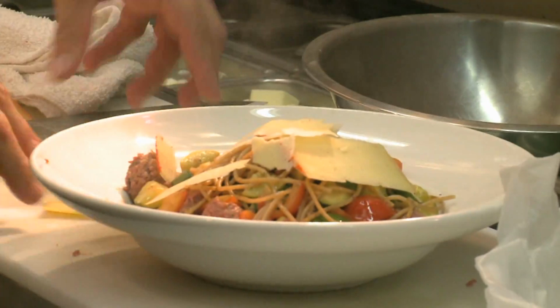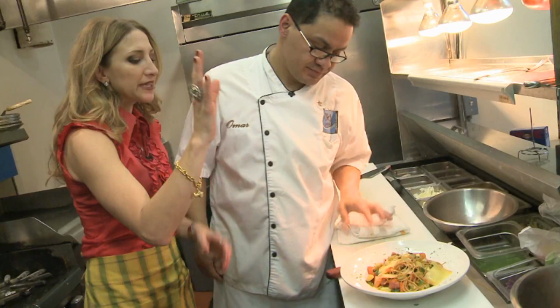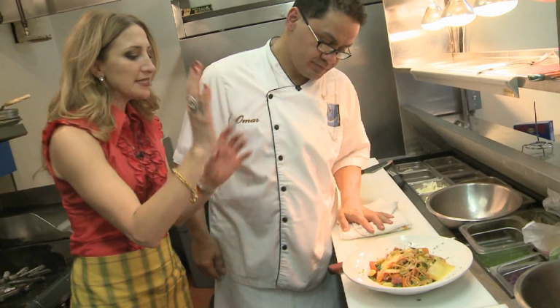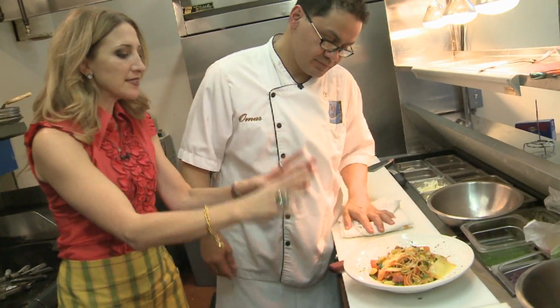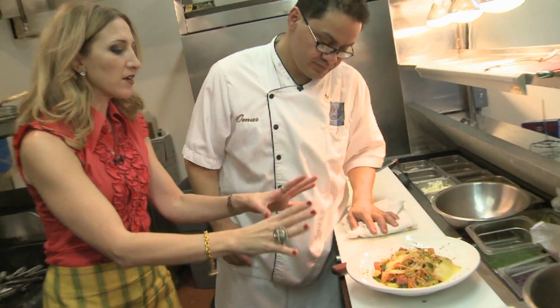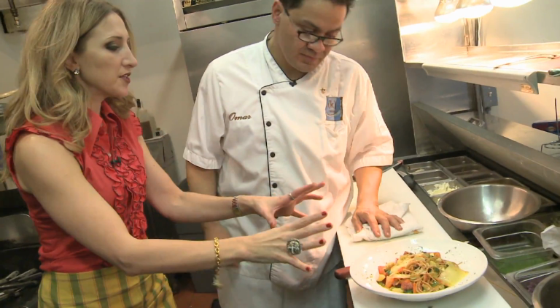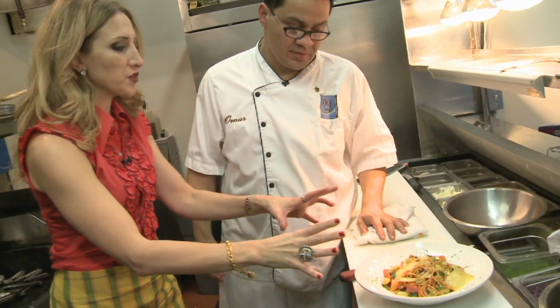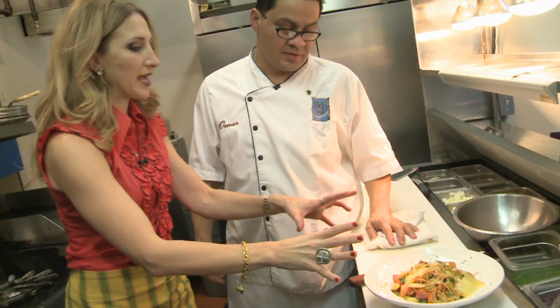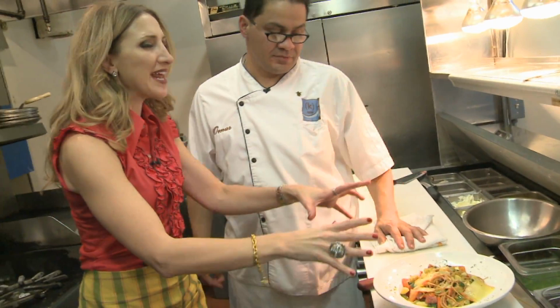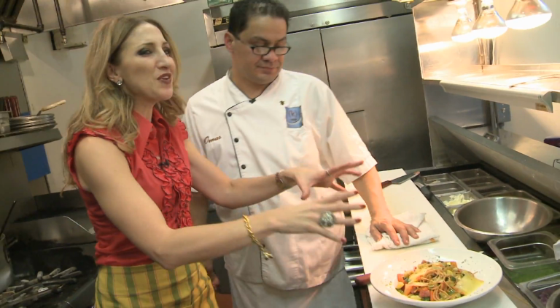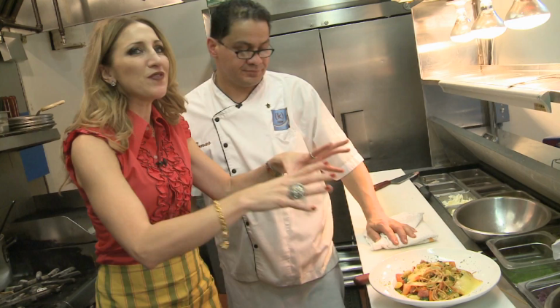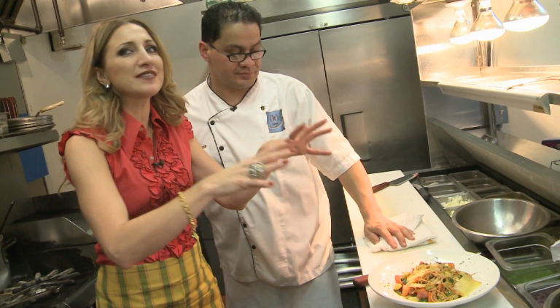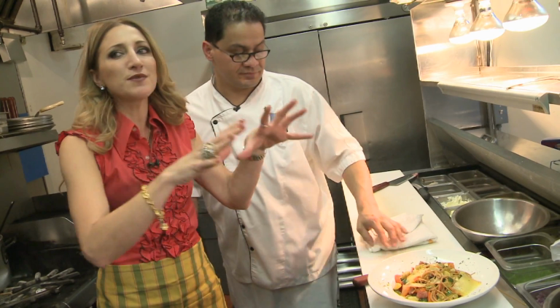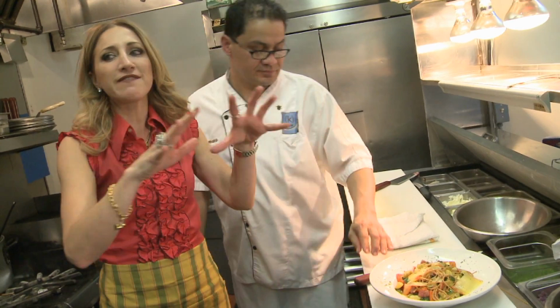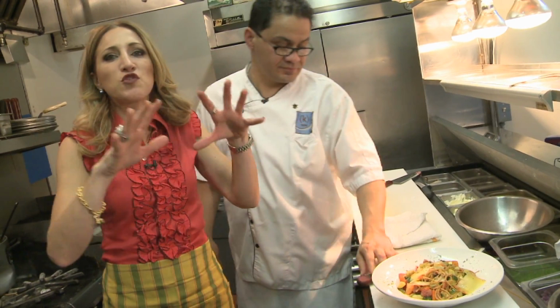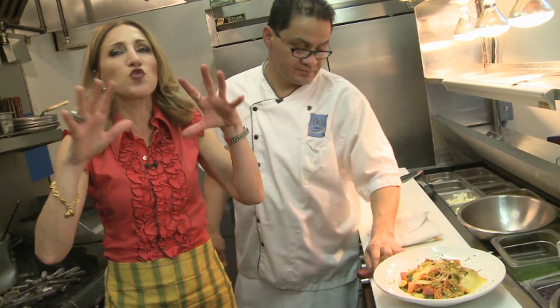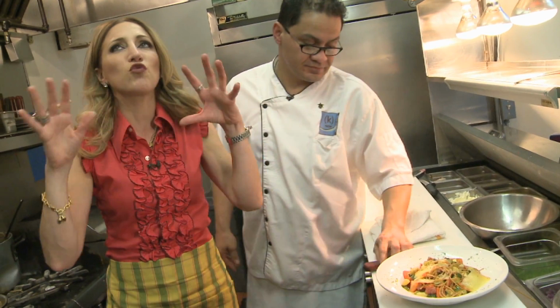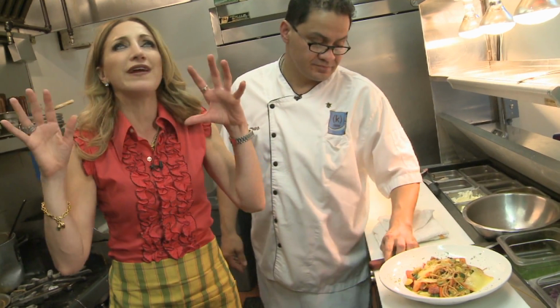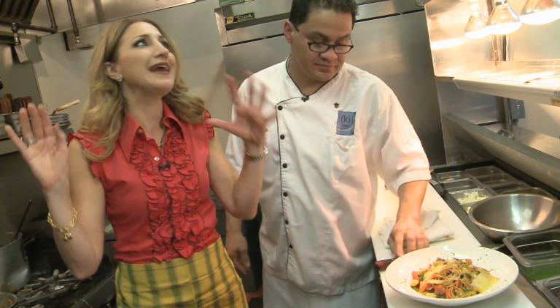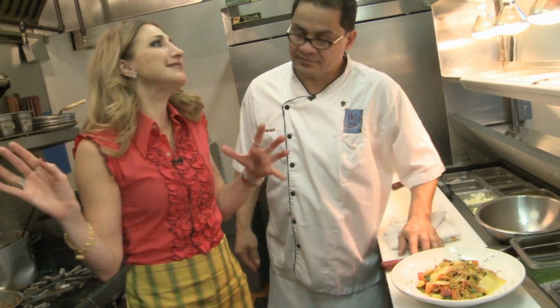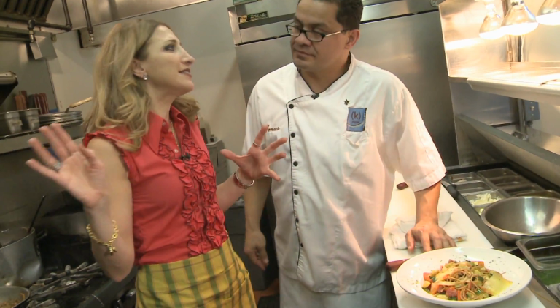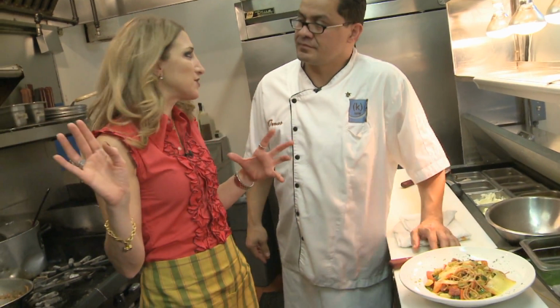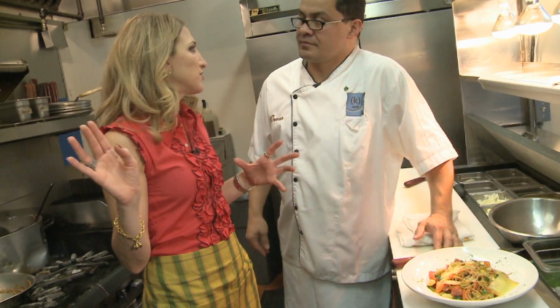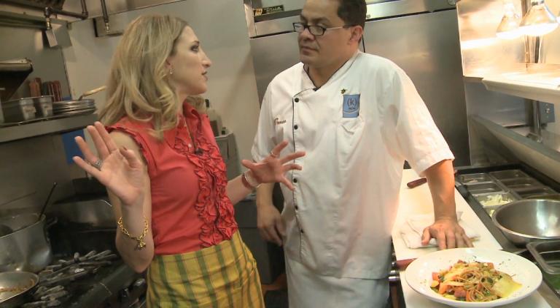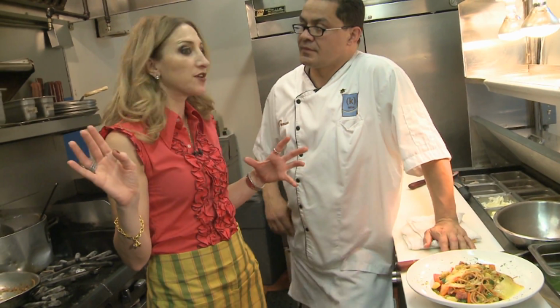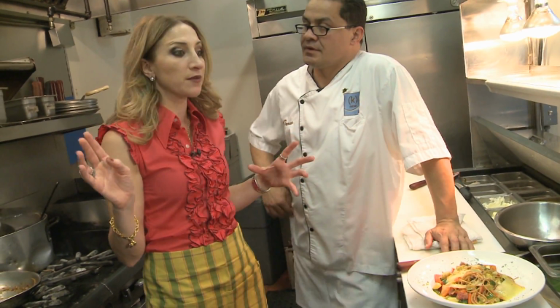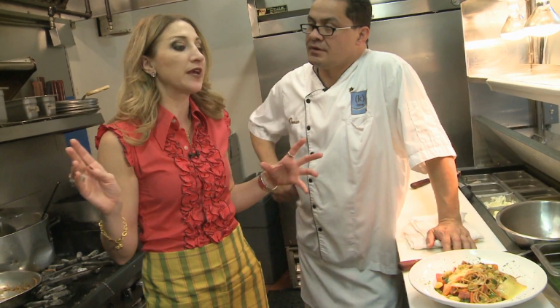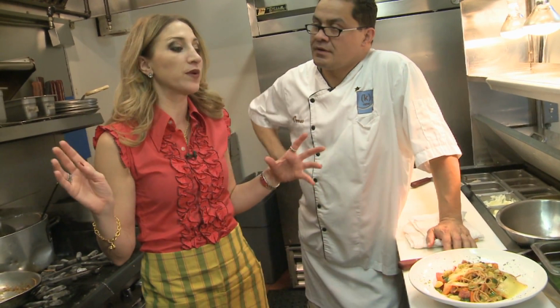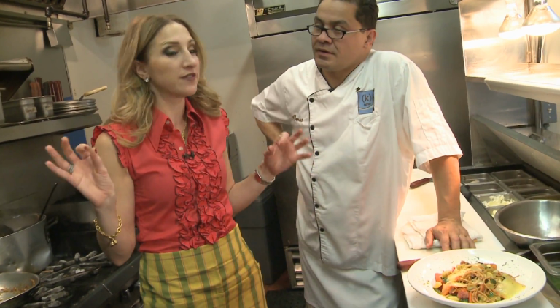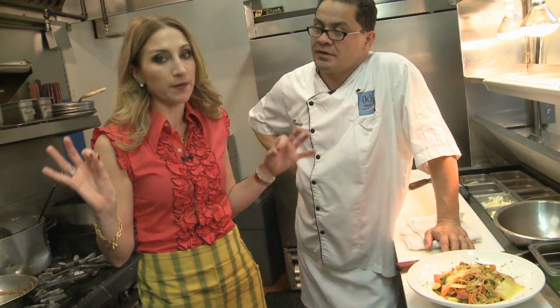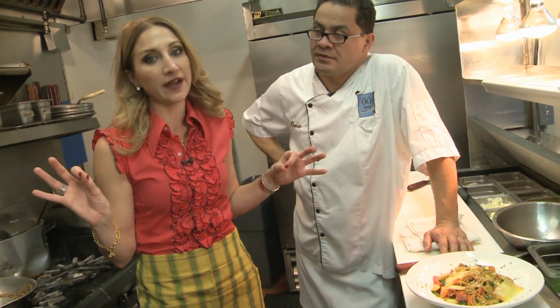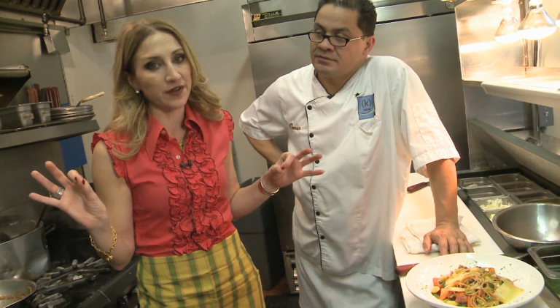This is our entree. And I know you've got some kind of crazy dessert you think you're going to make with tomatoes.